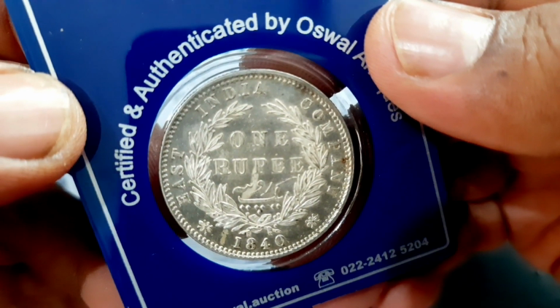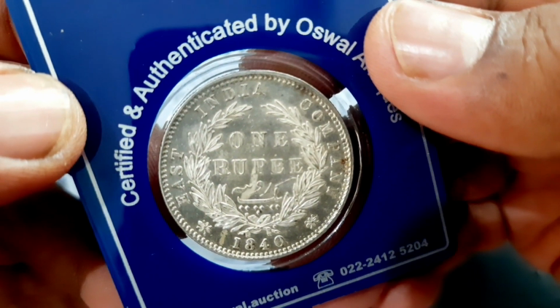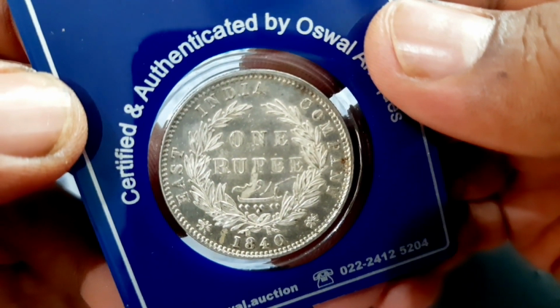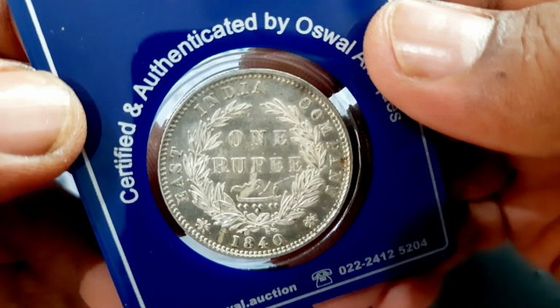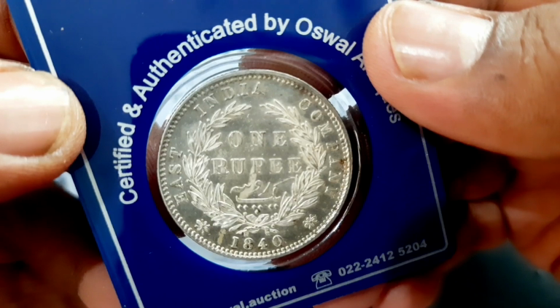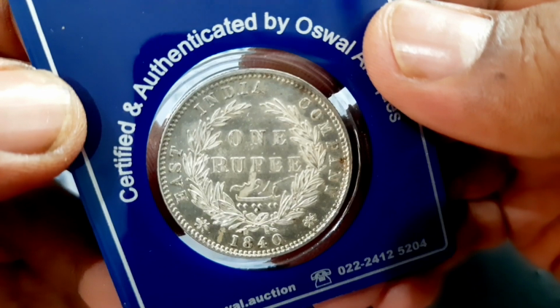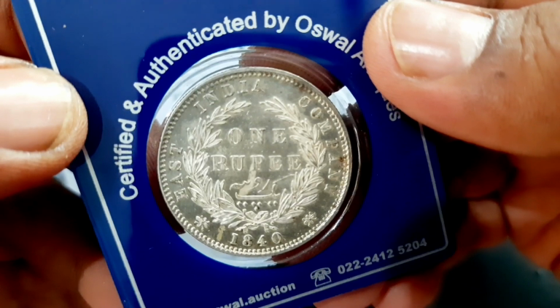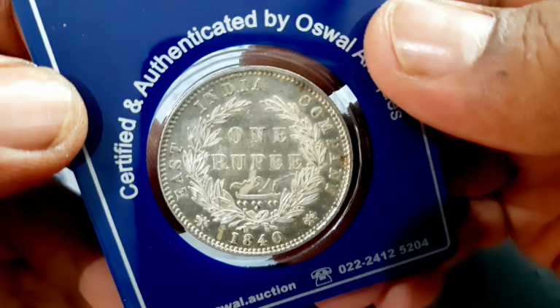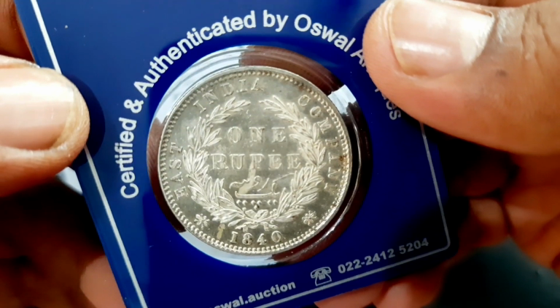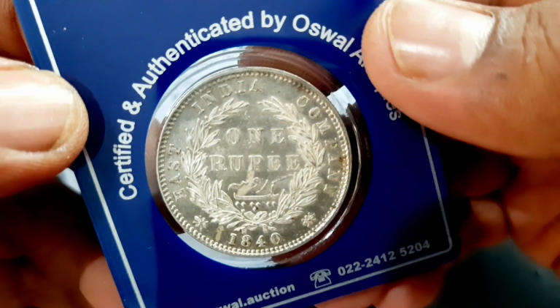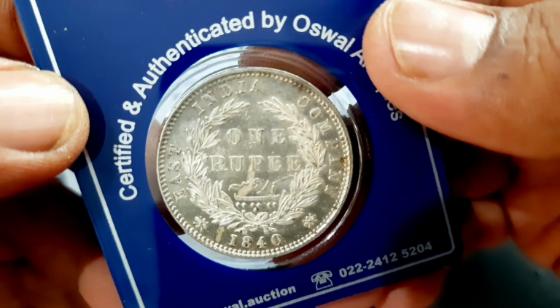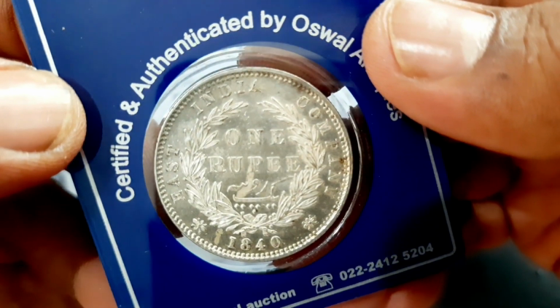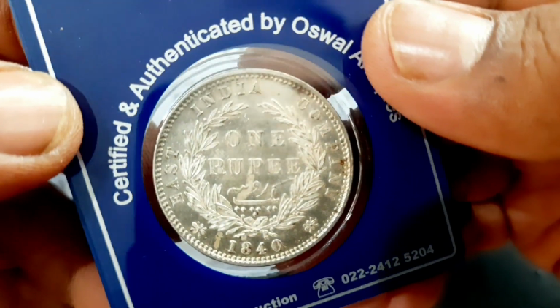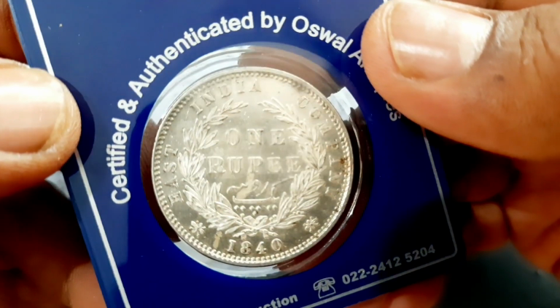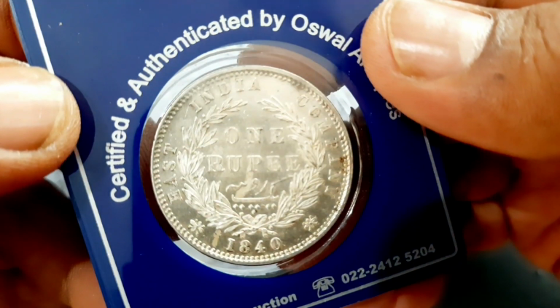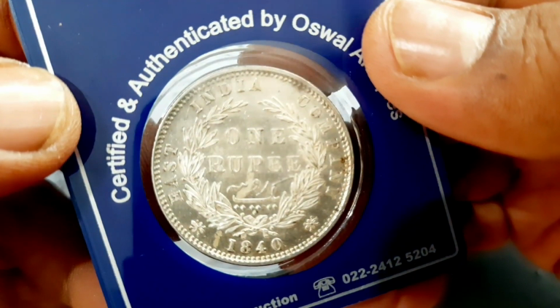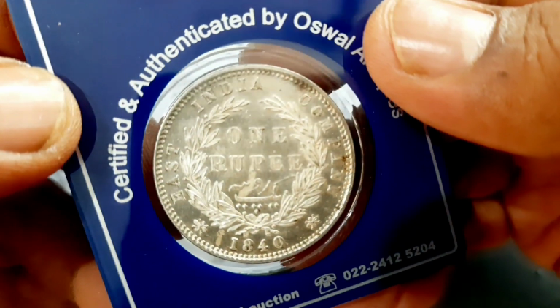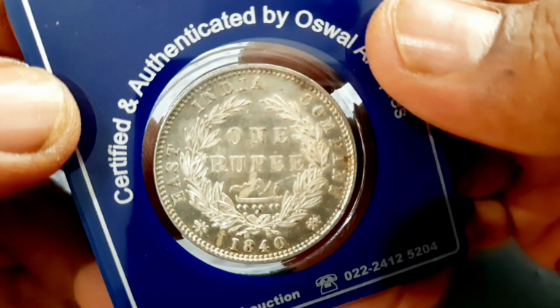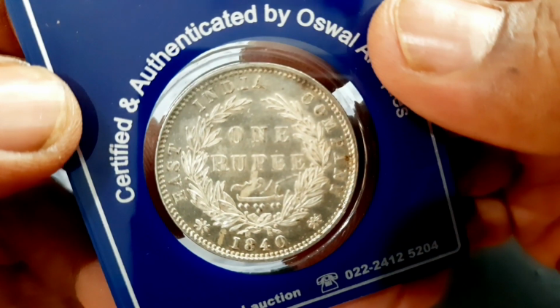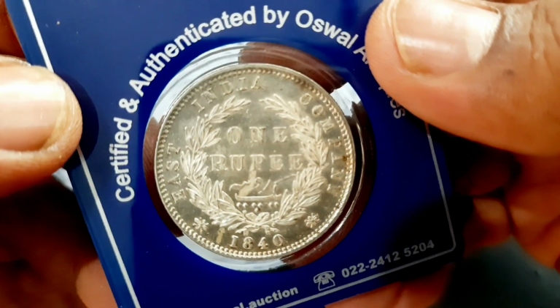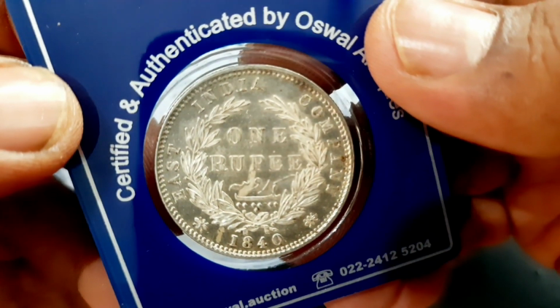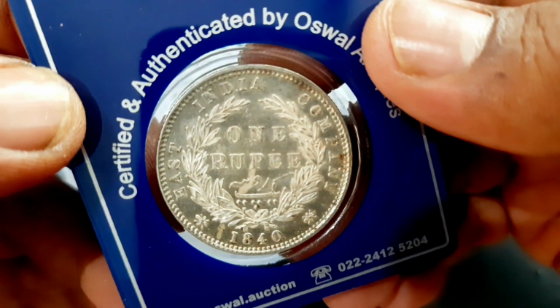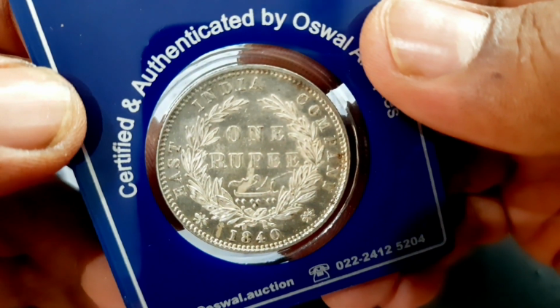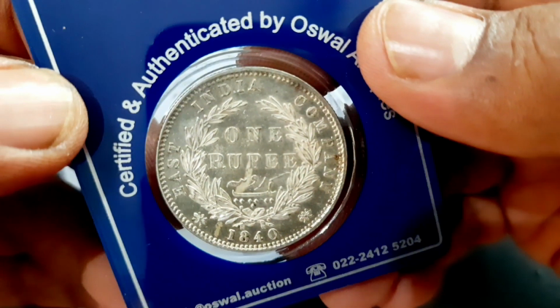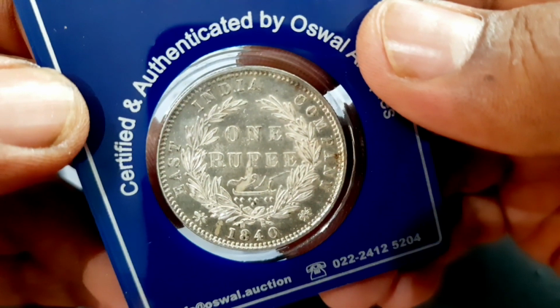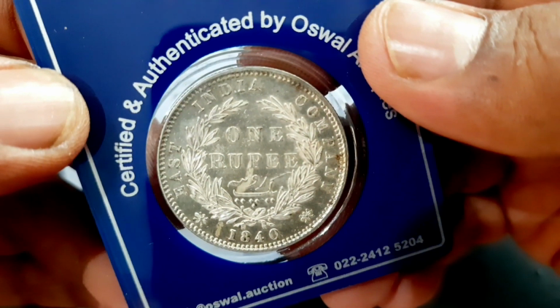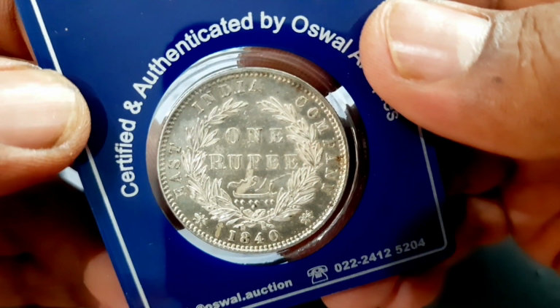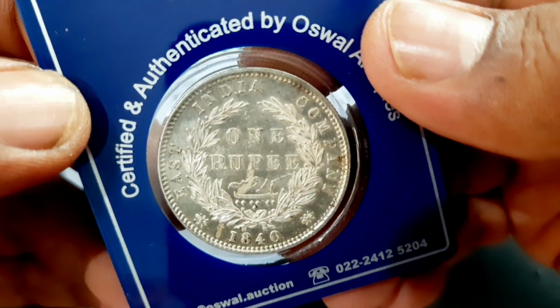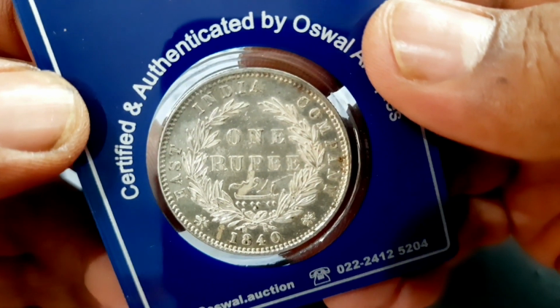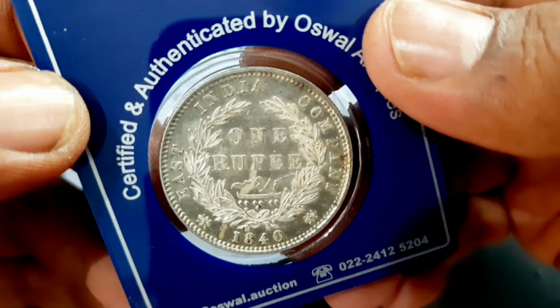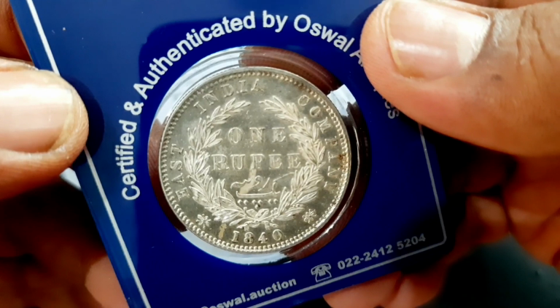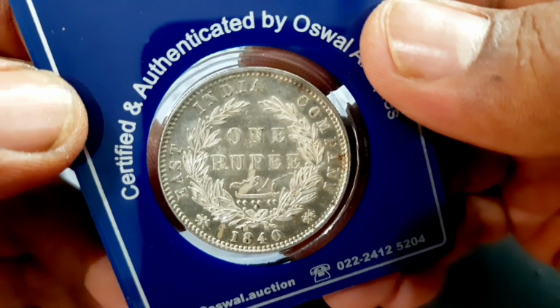The estimated value for this certified extra fine condition coin is approximately 1,650 rupees.